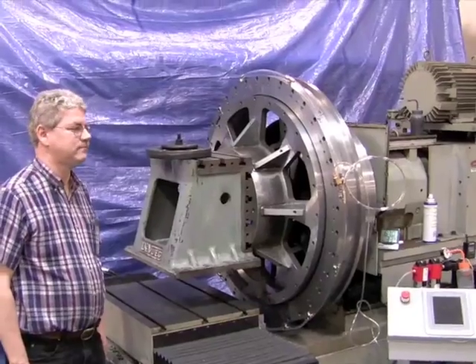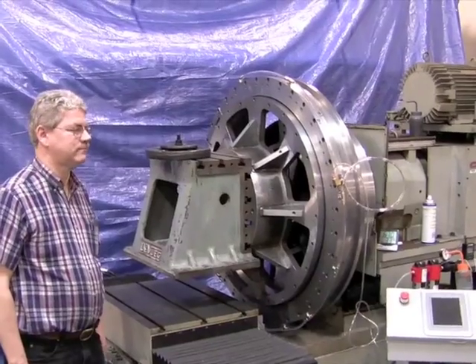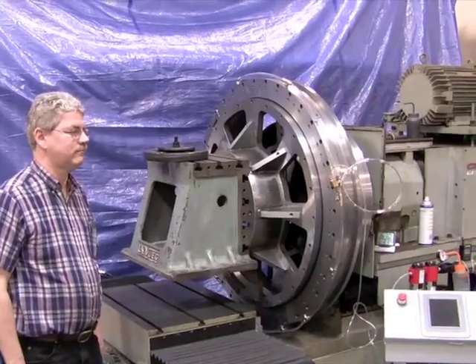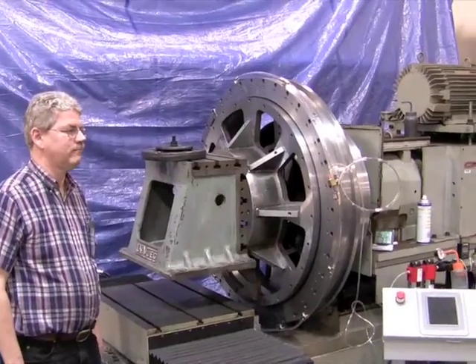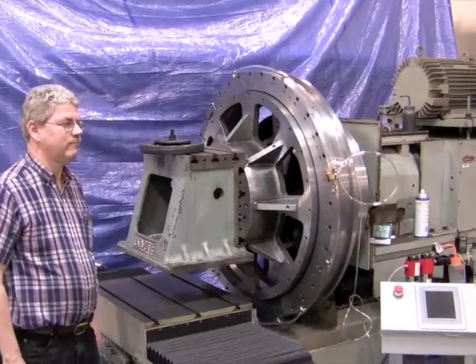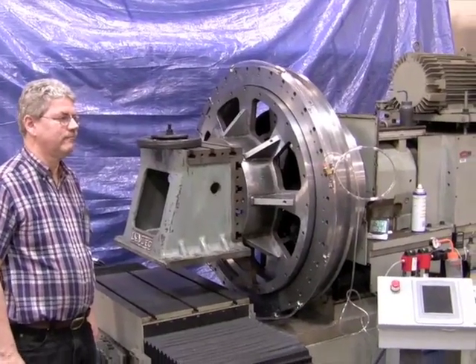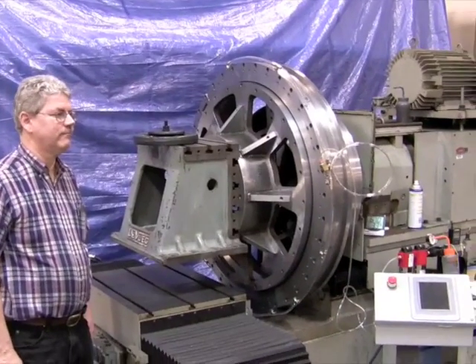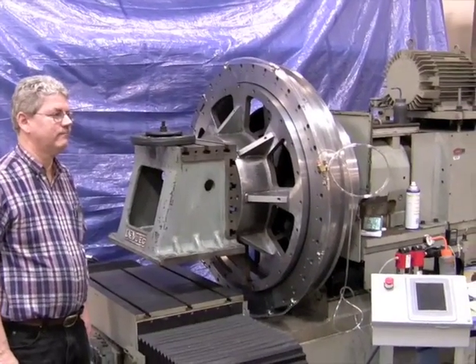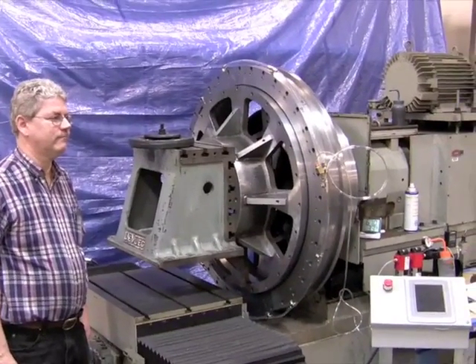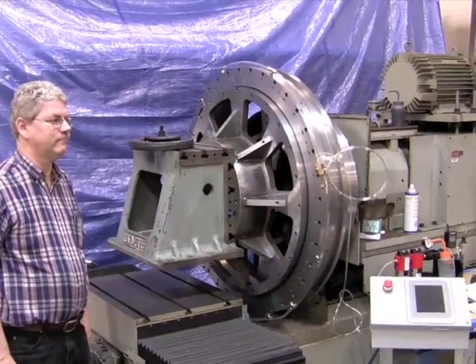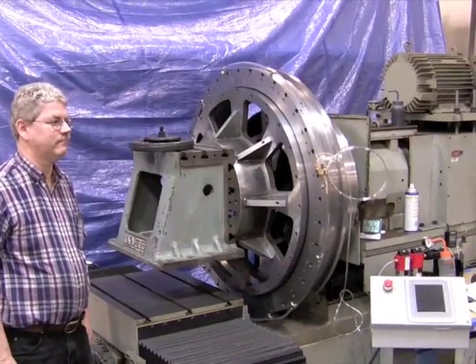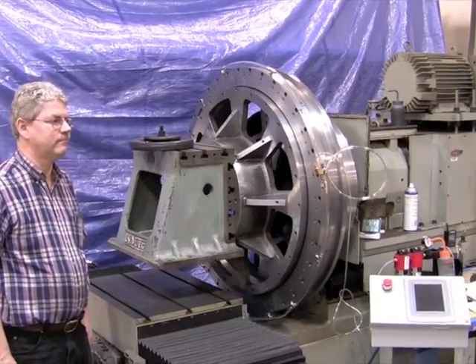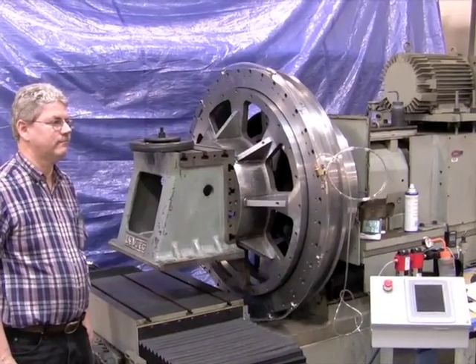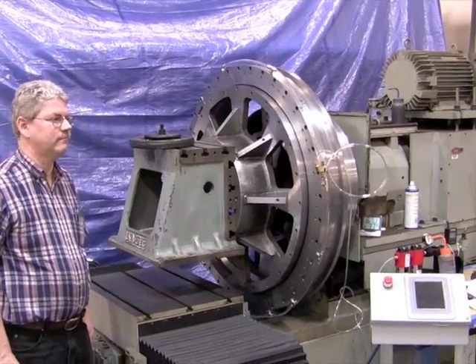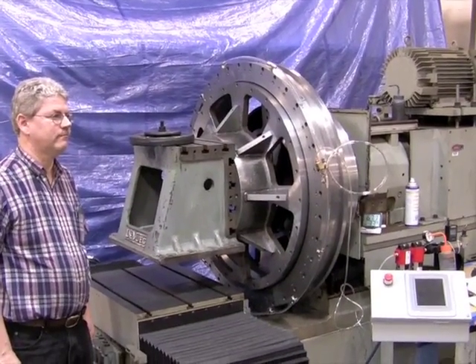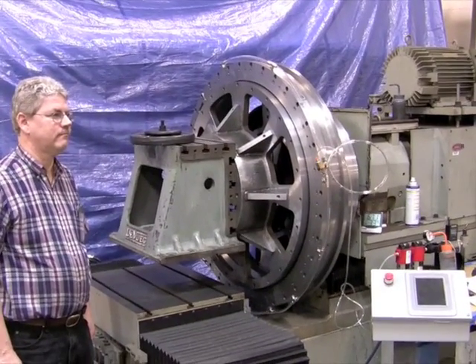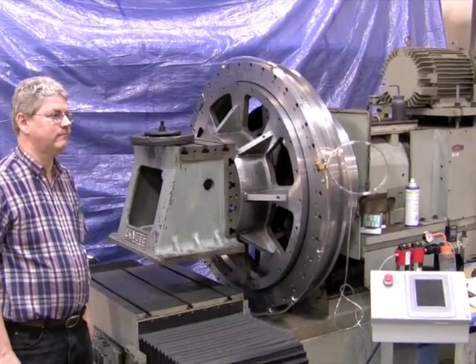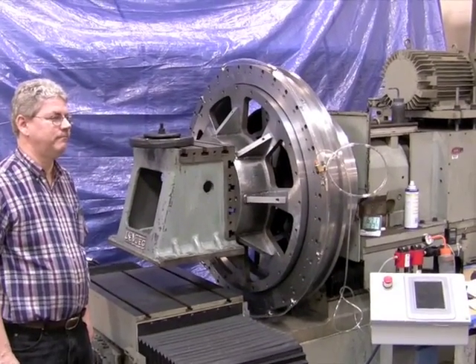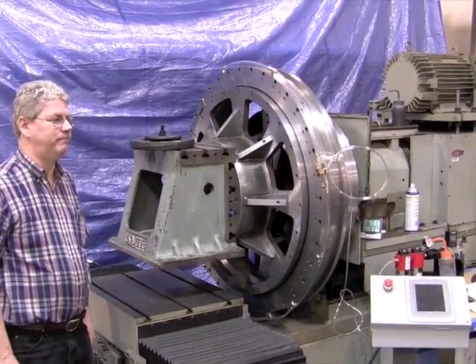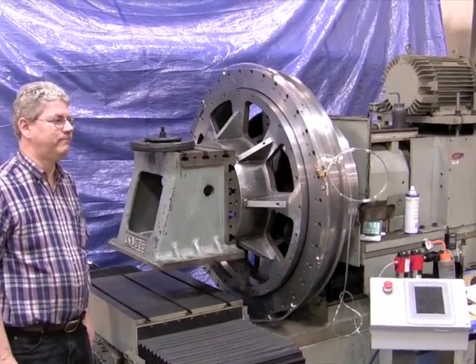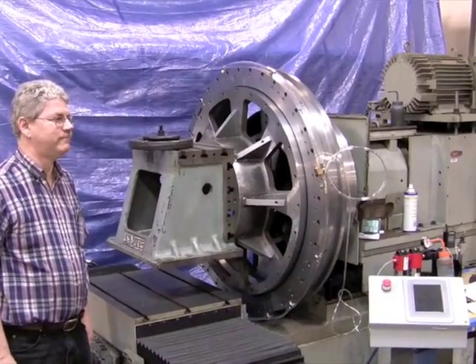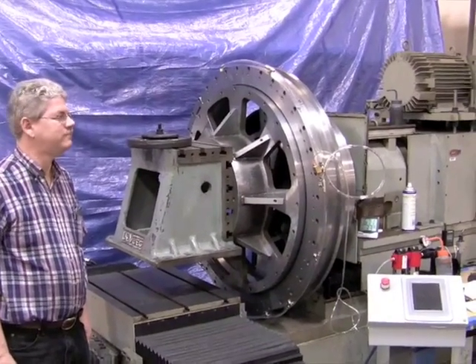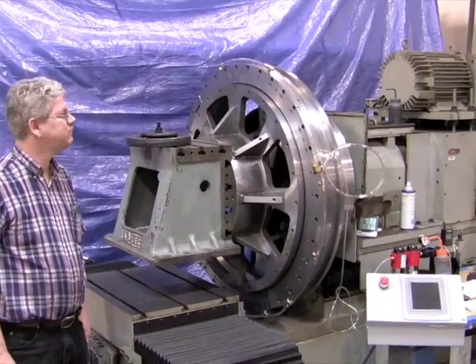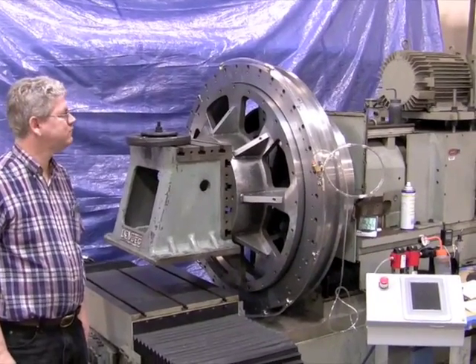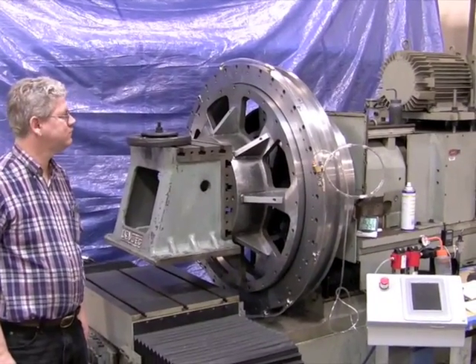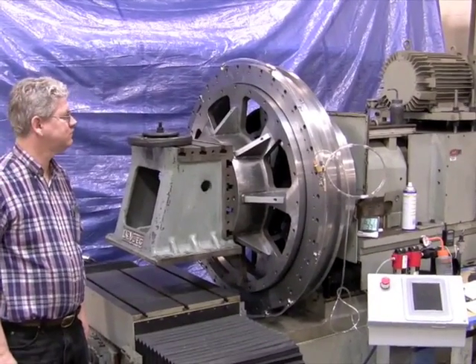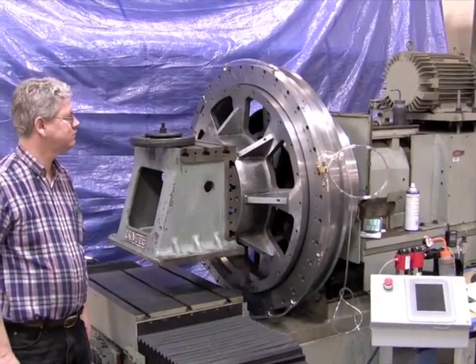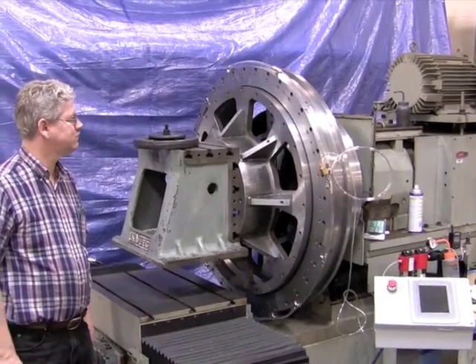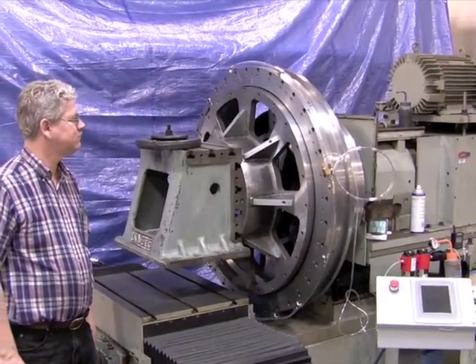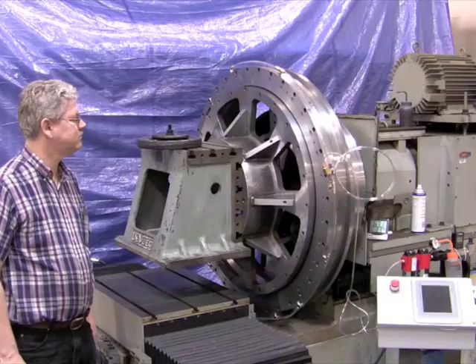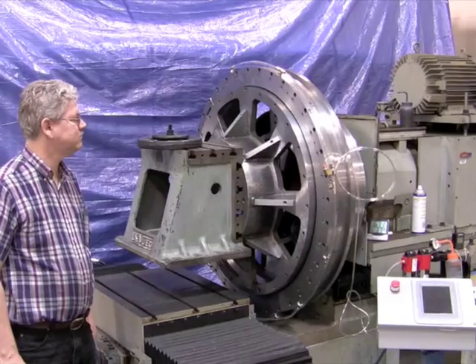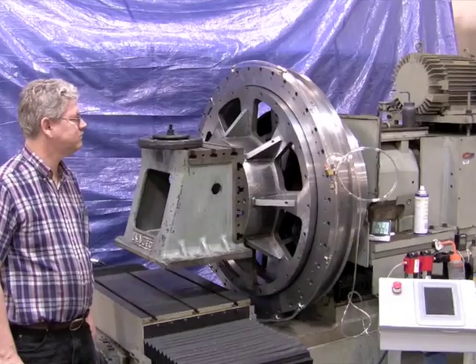Okay, here we are at New Way. We're trying to do some load testing on this large slewing bearing.